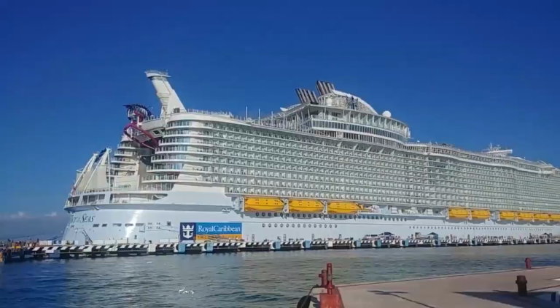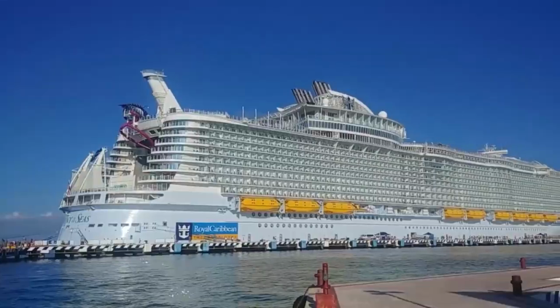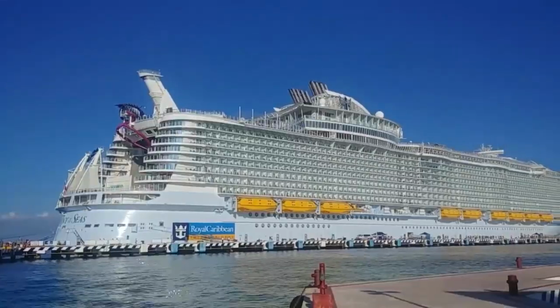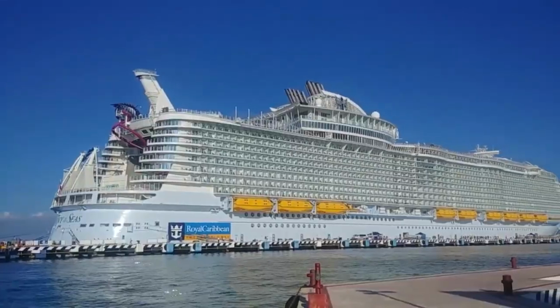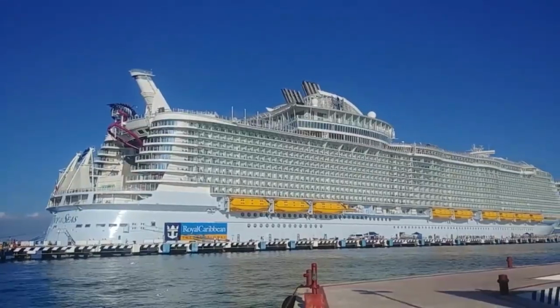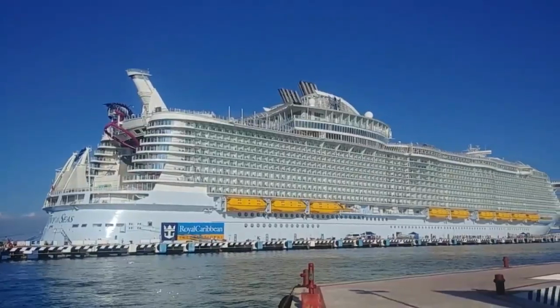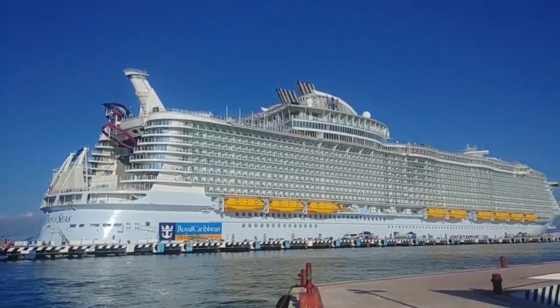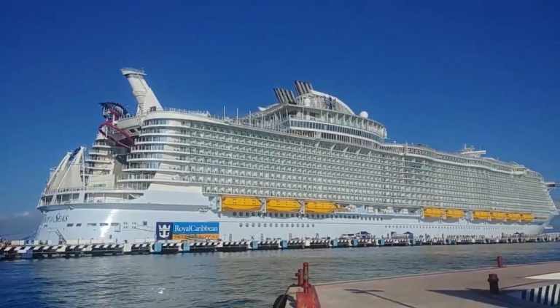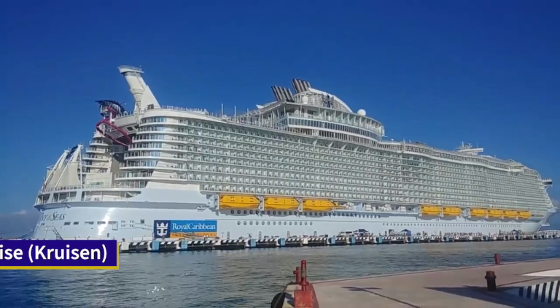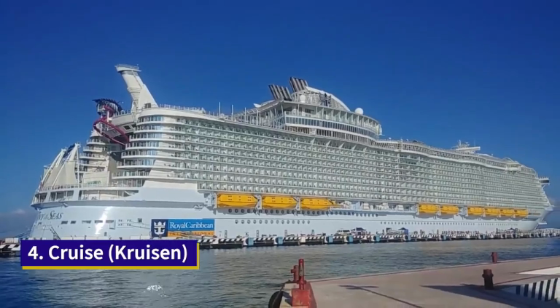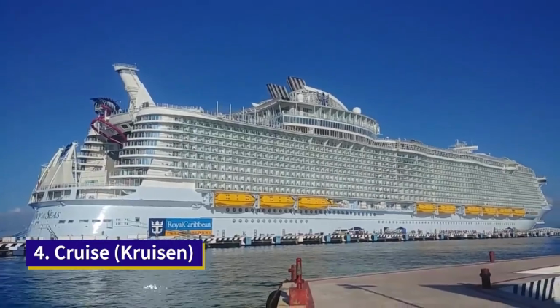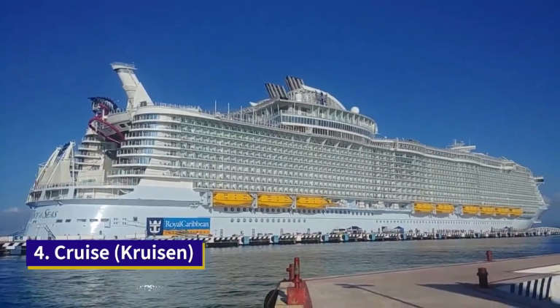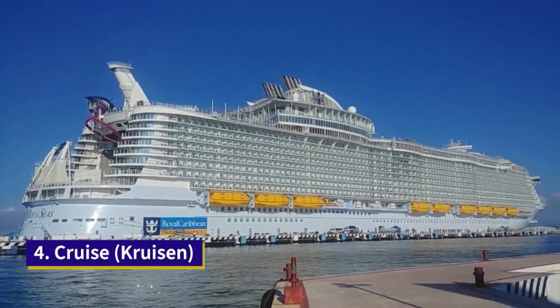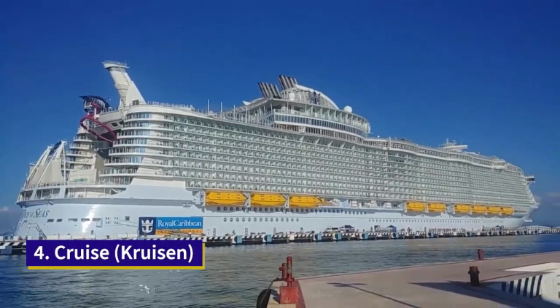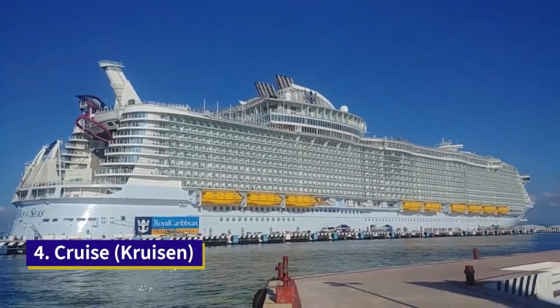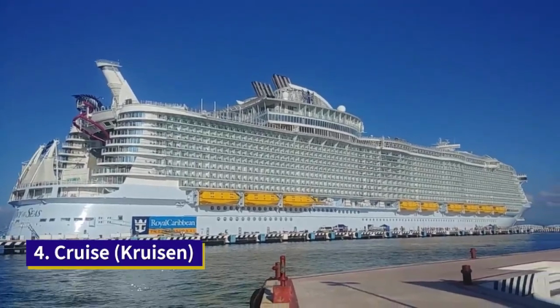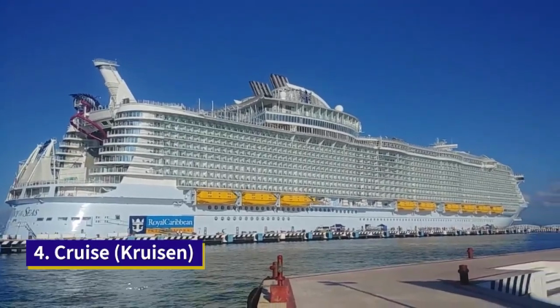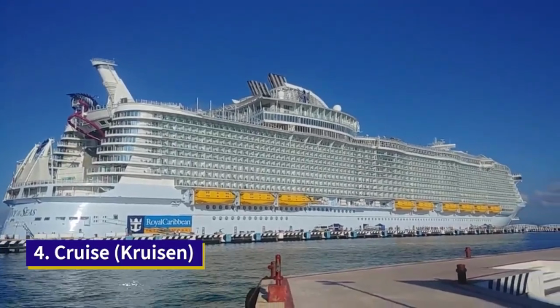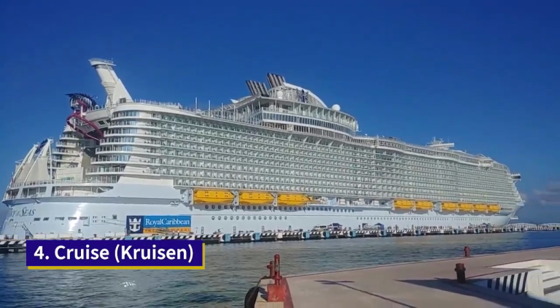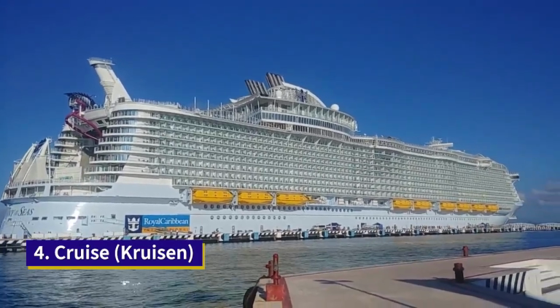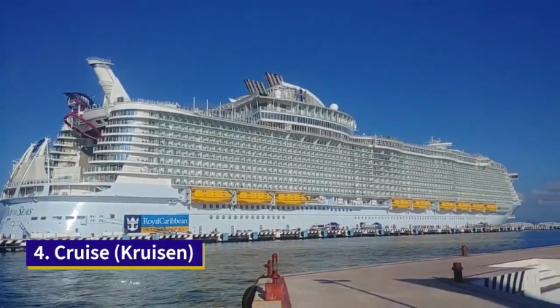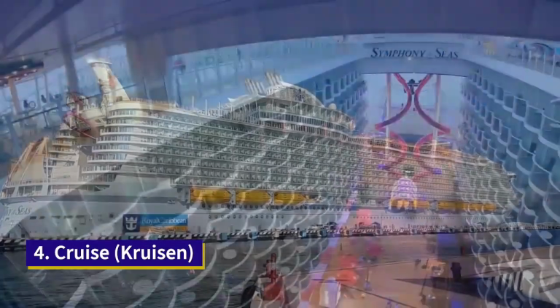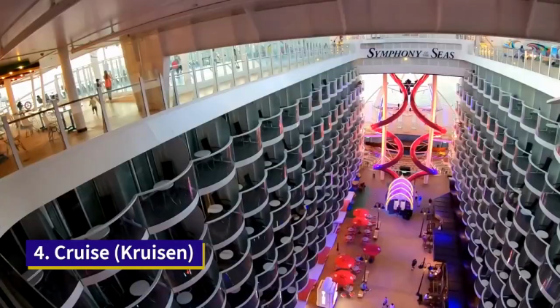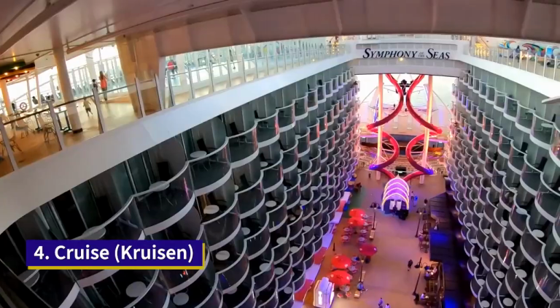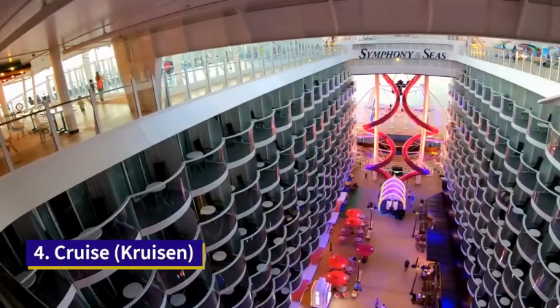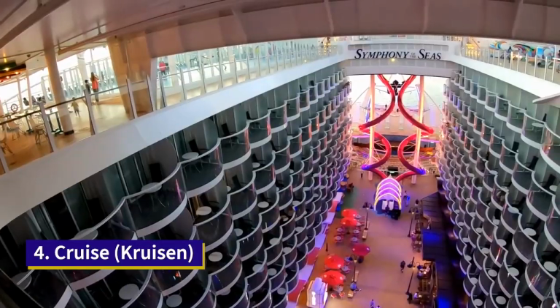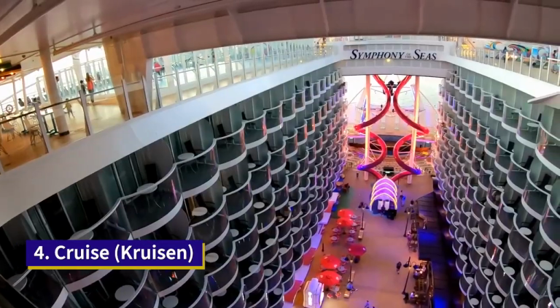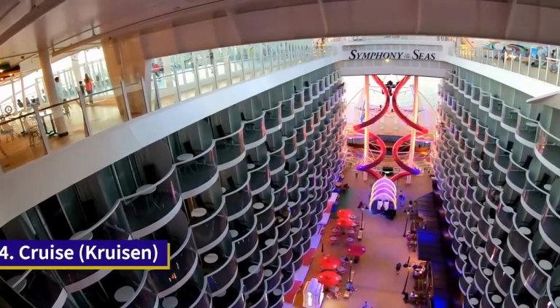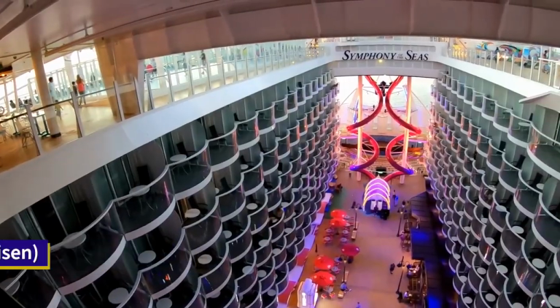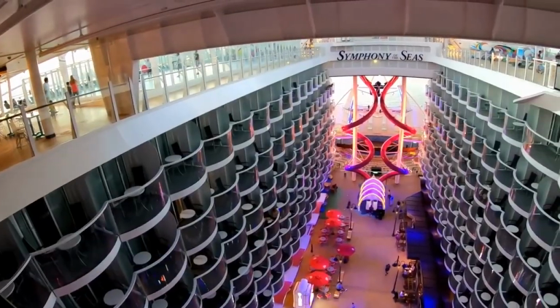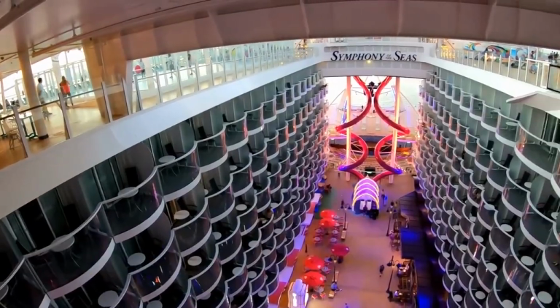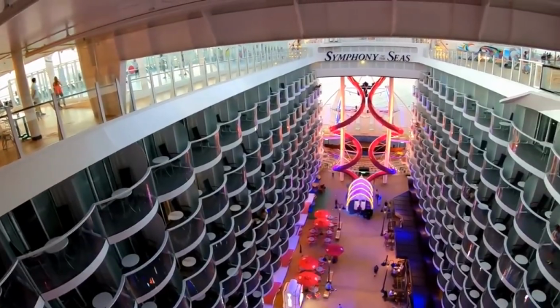The word cruise is adapted from the Dutch word for crossing, kruisen.